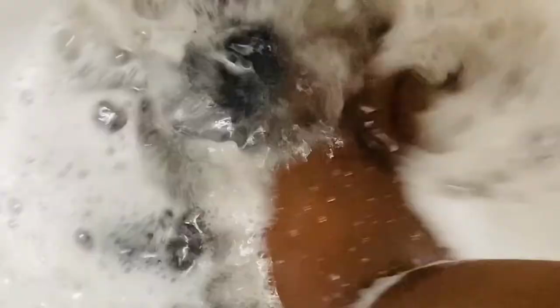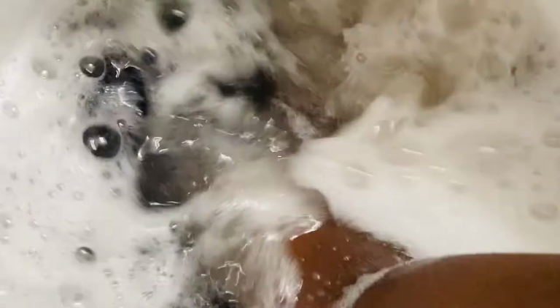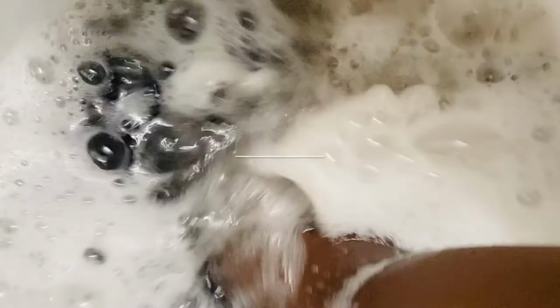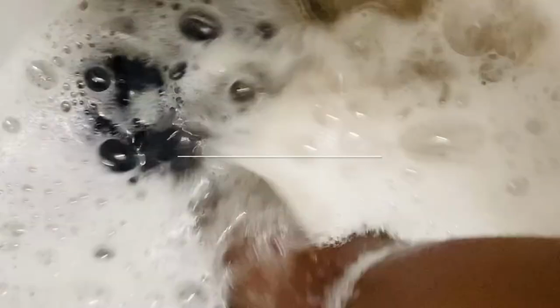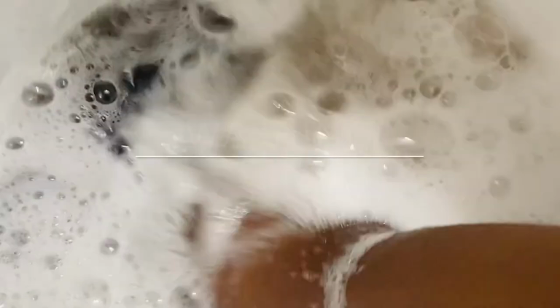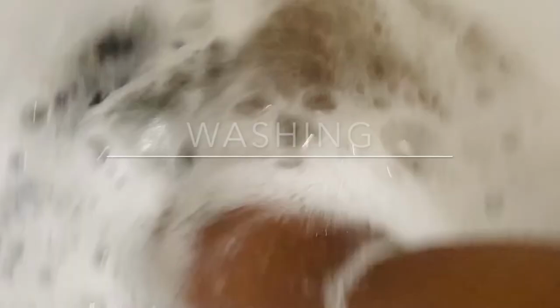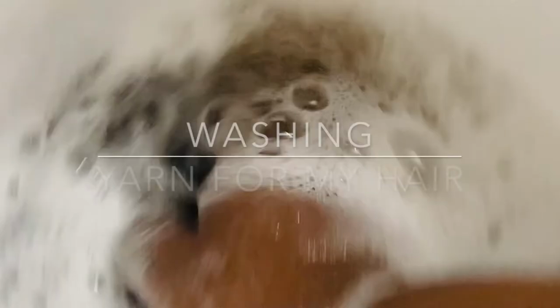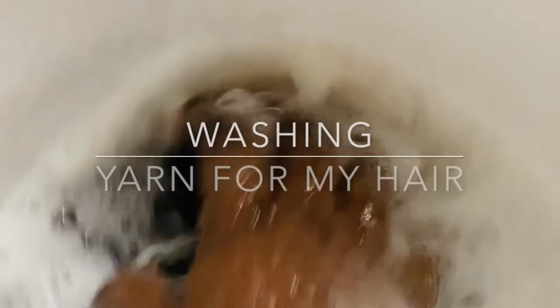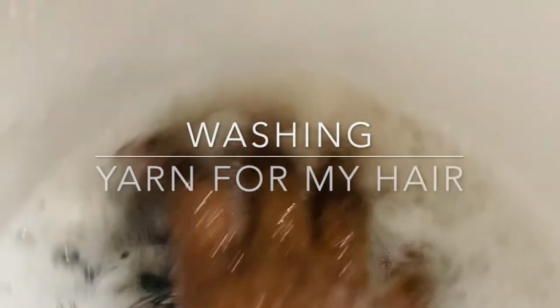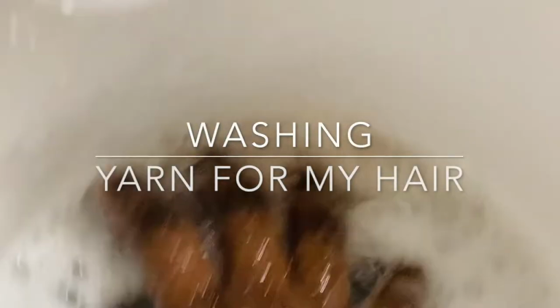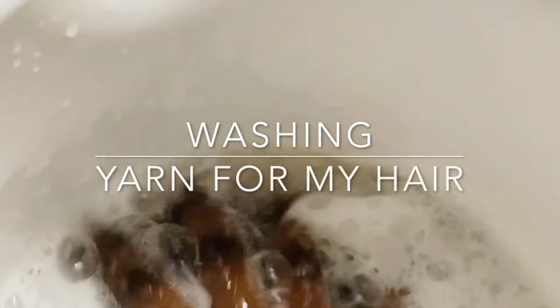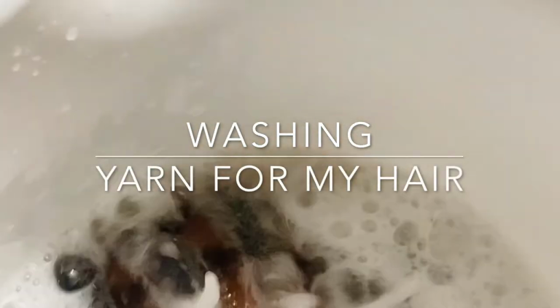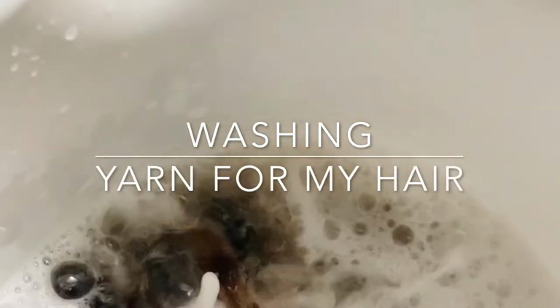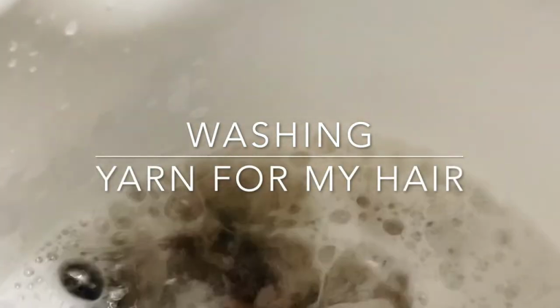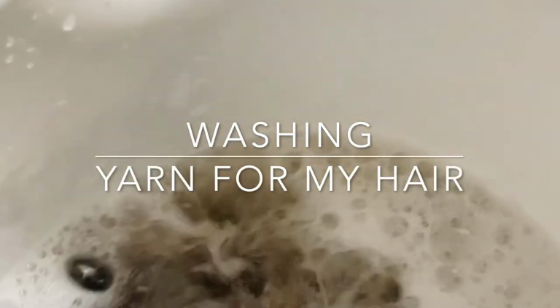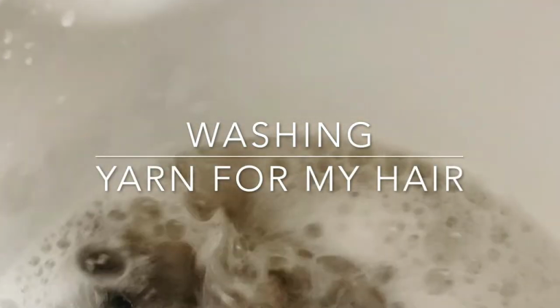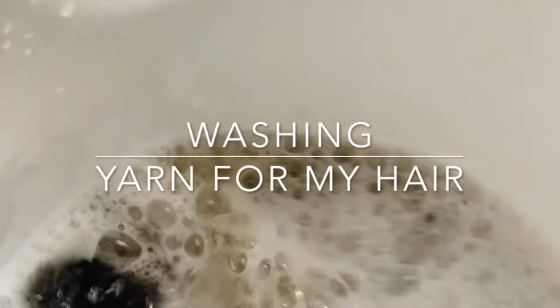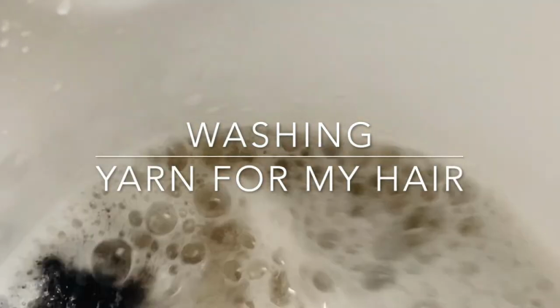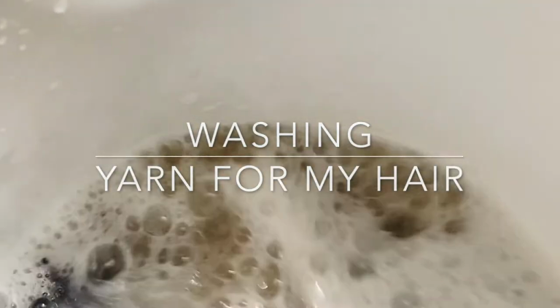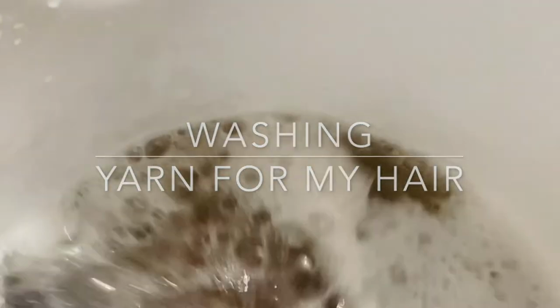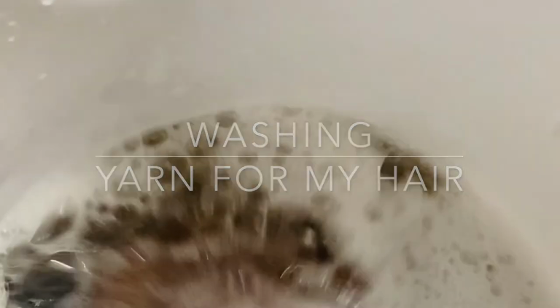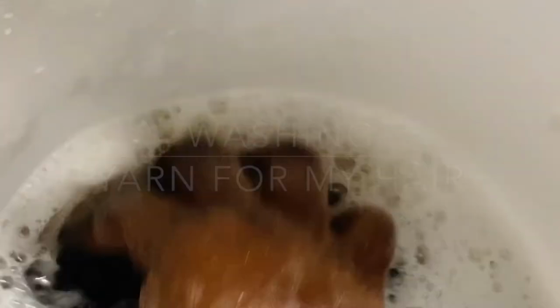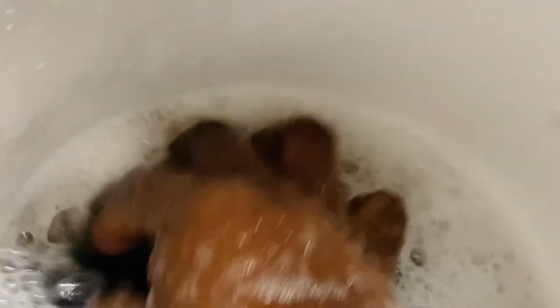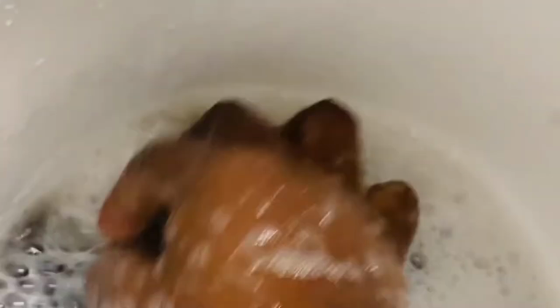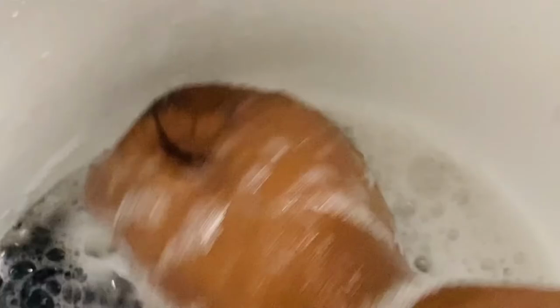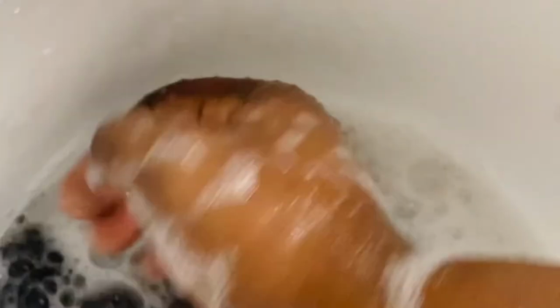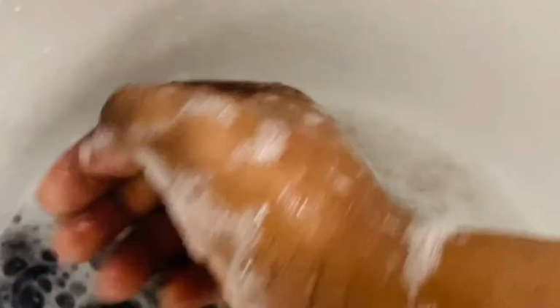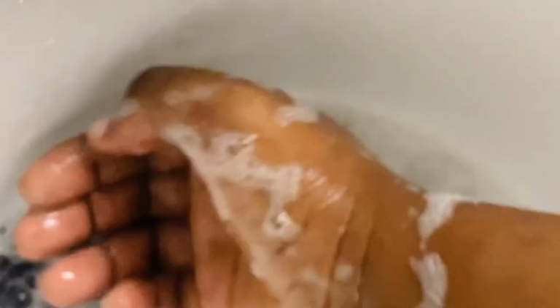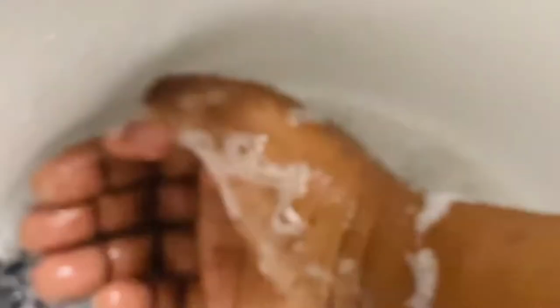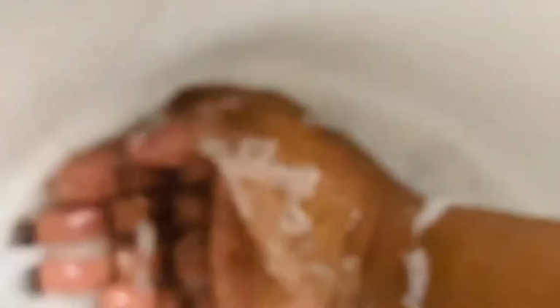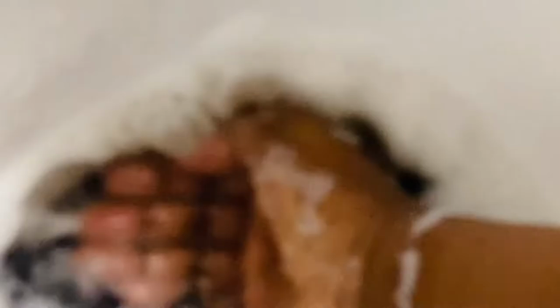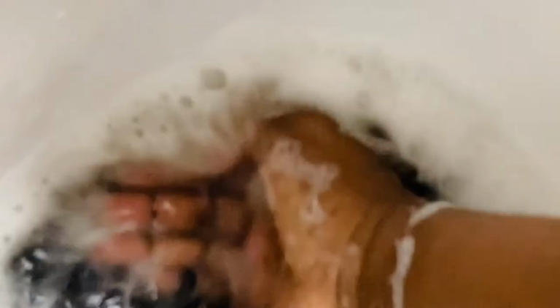Hi guys, welcome back to my channel. I'm gonna be showing you guys how I prep my yarn or my braid.